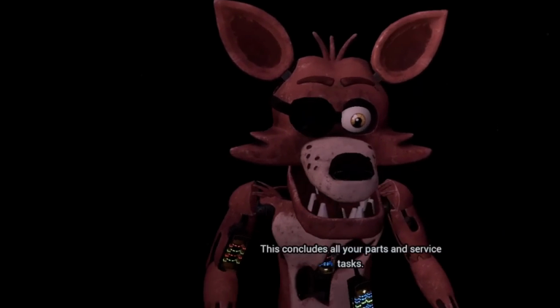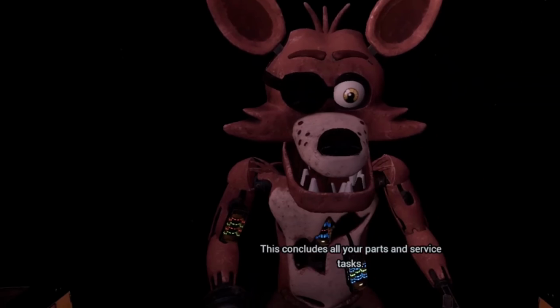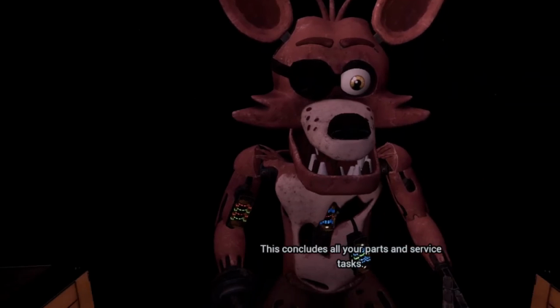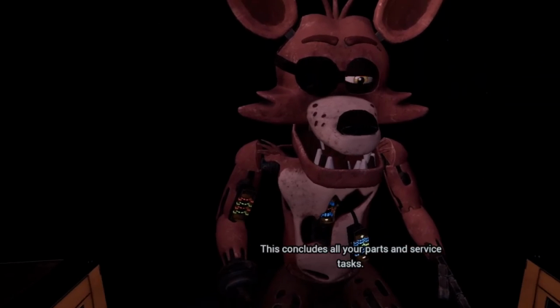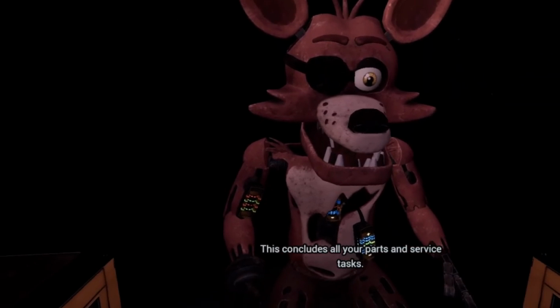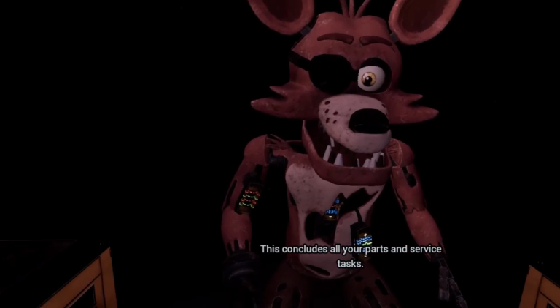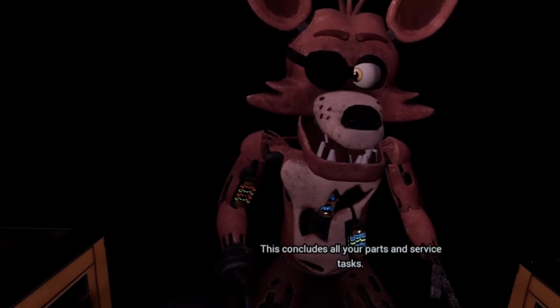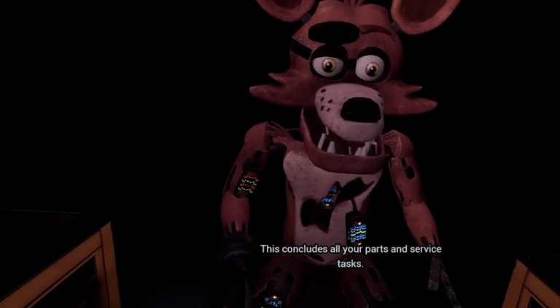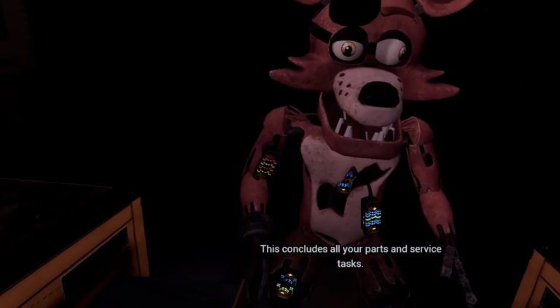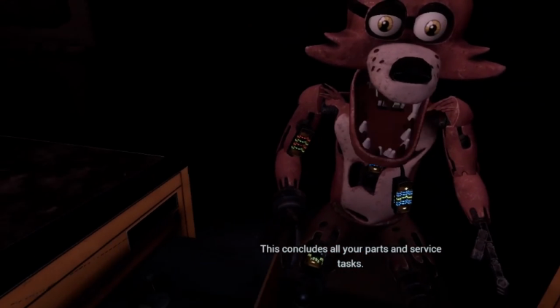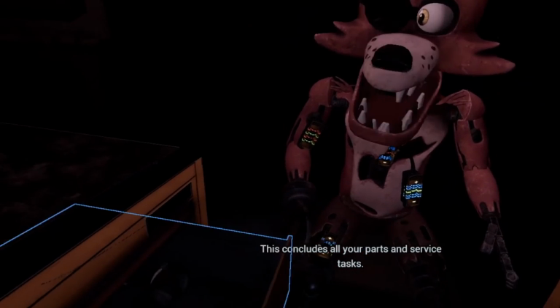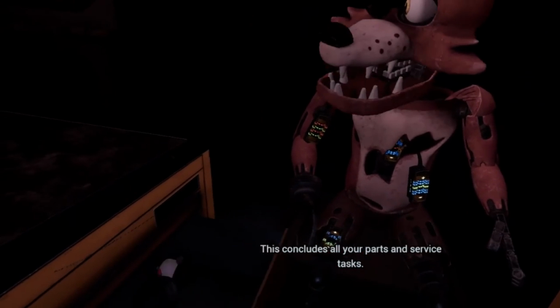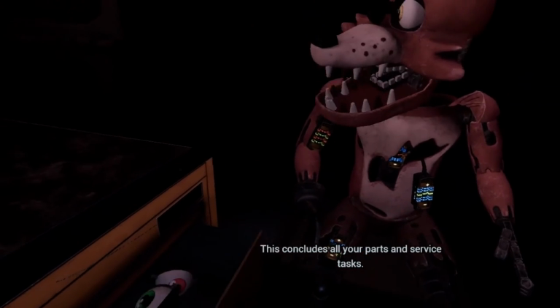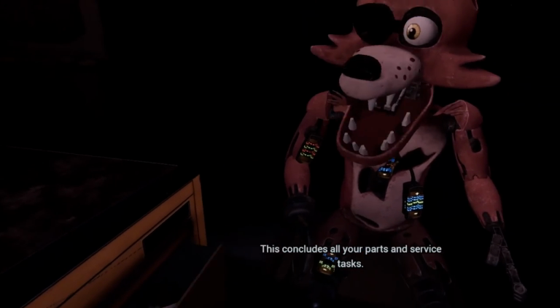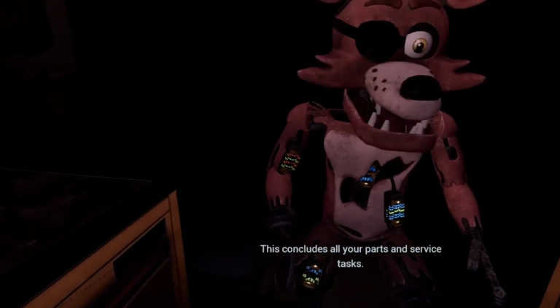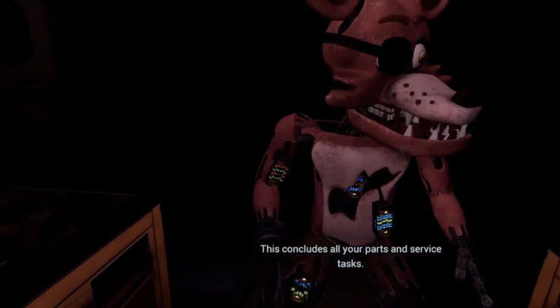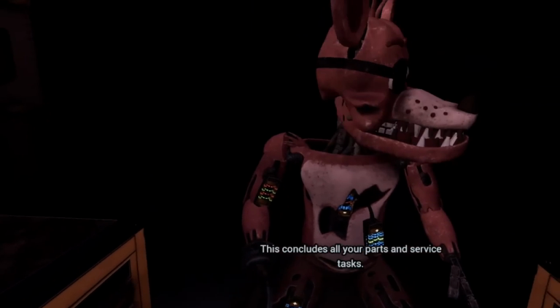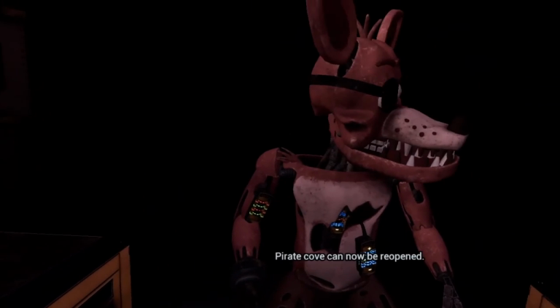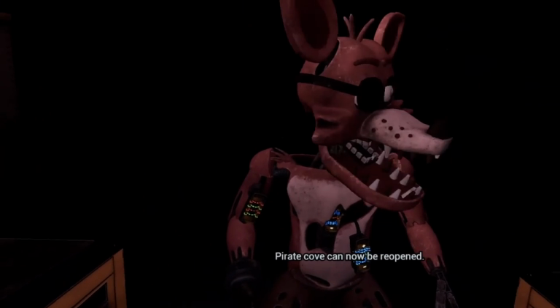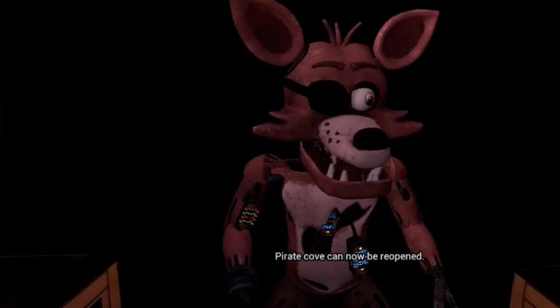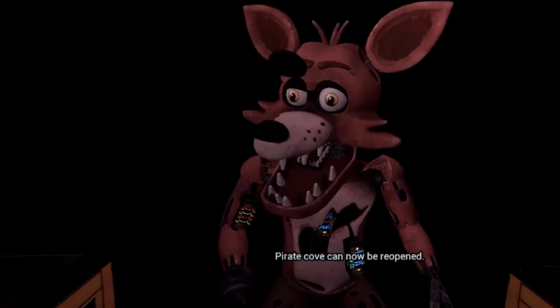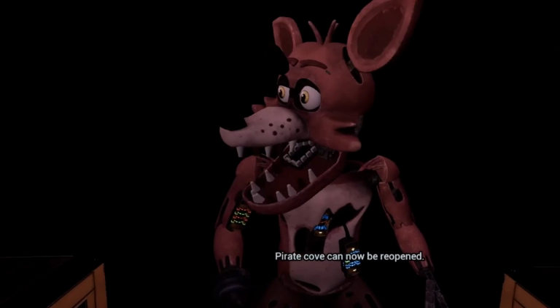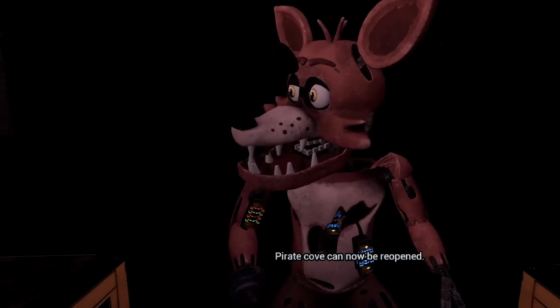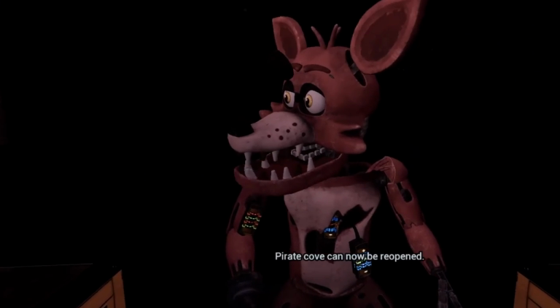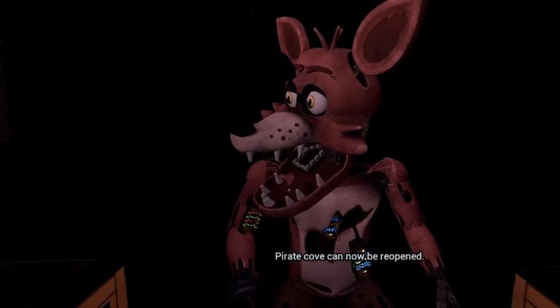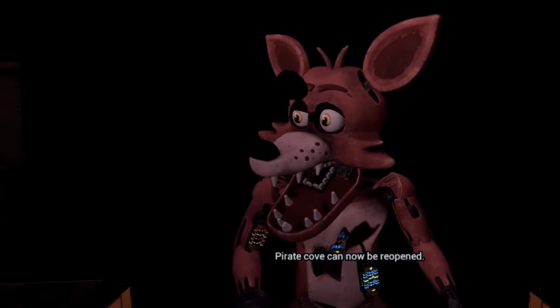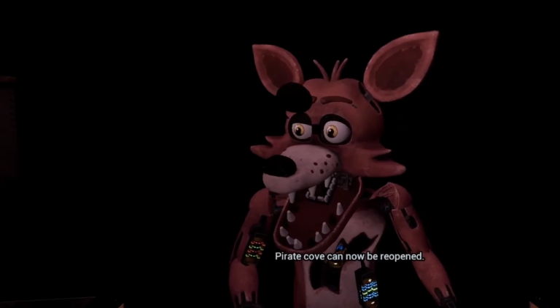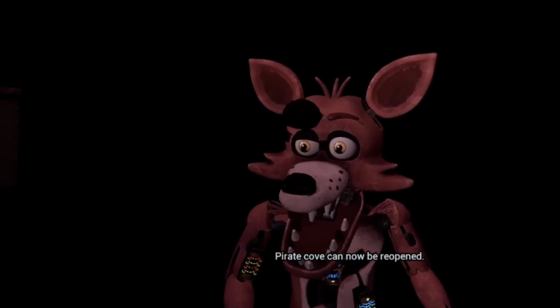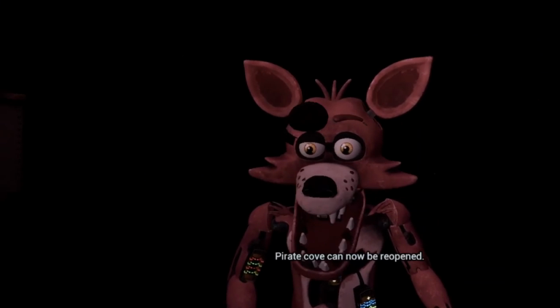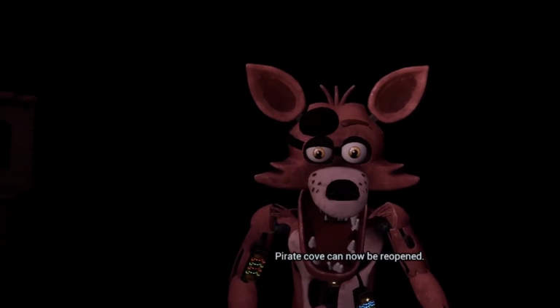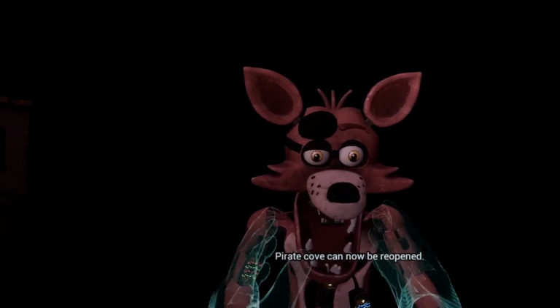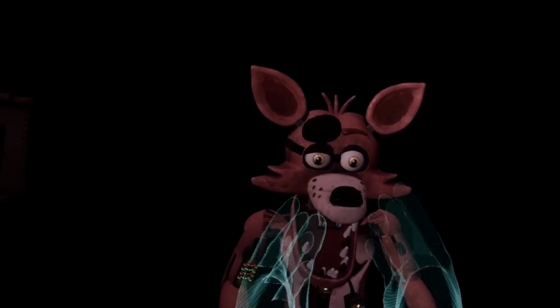This concludes all your parts and service tasks. Pirate Cove can now be reopened.